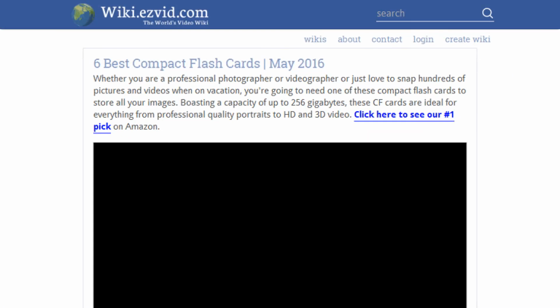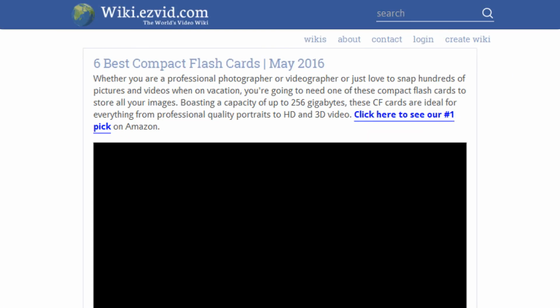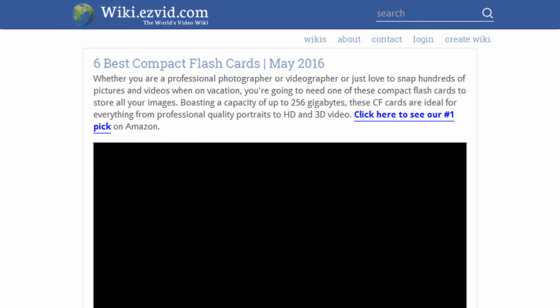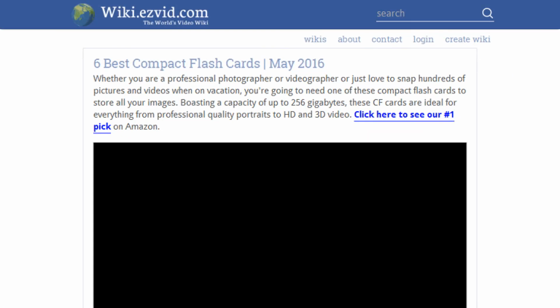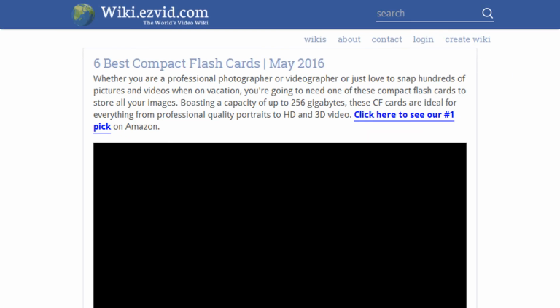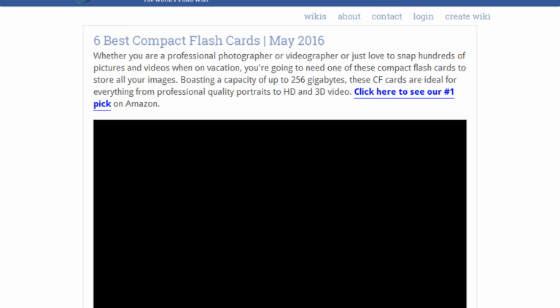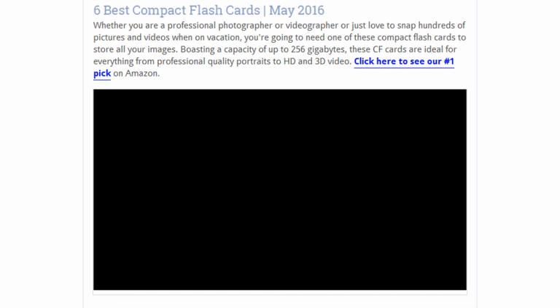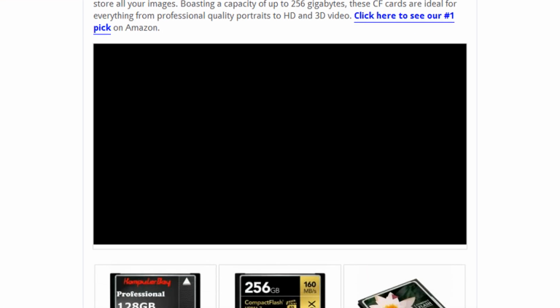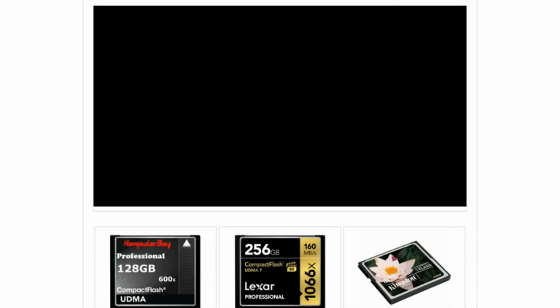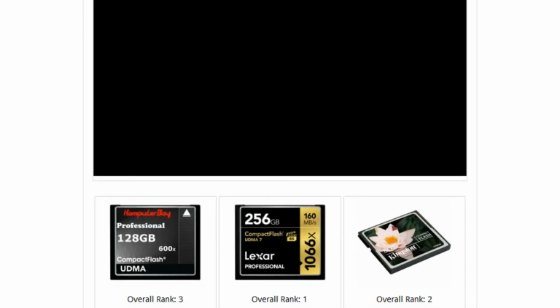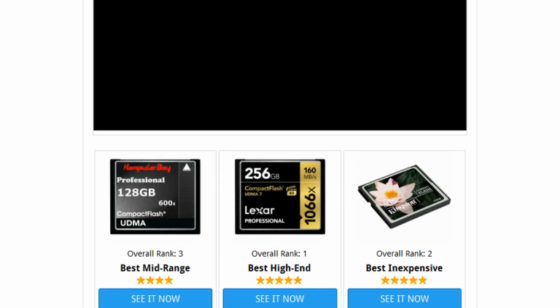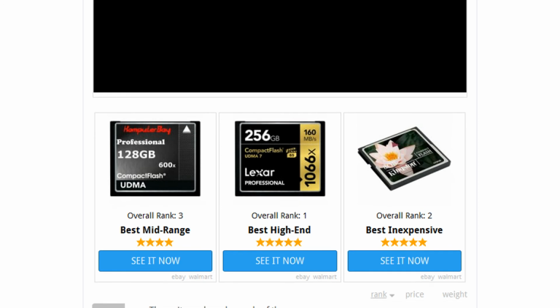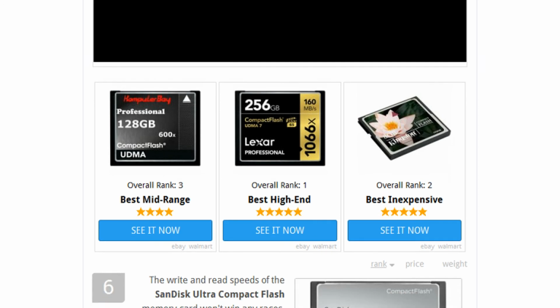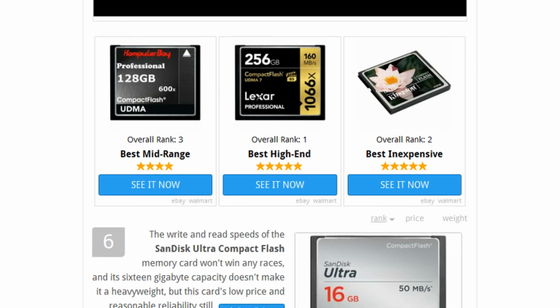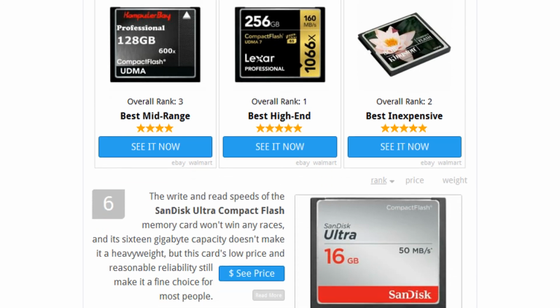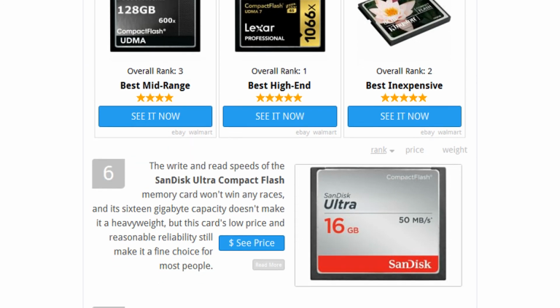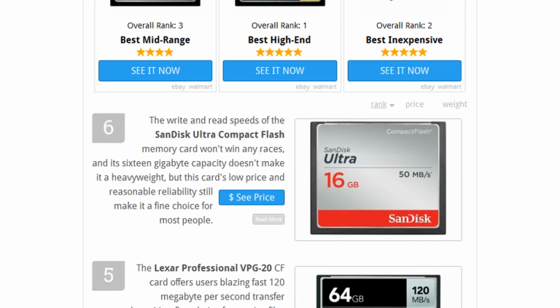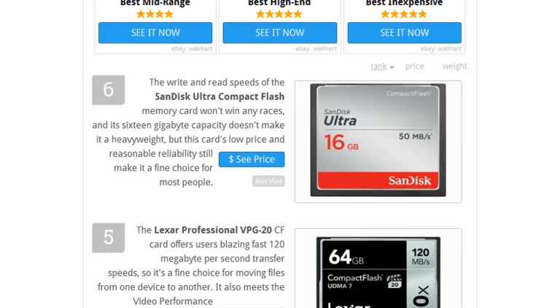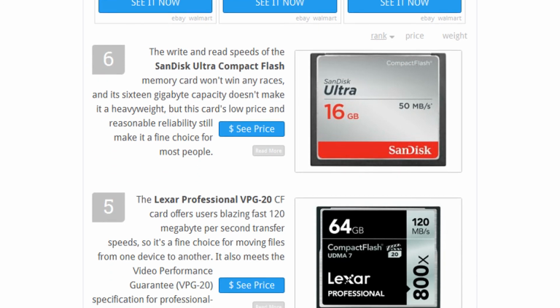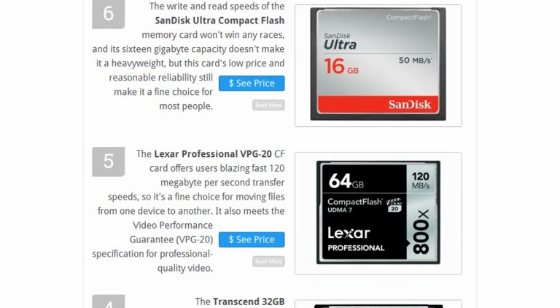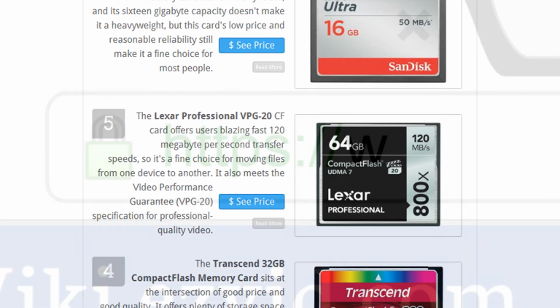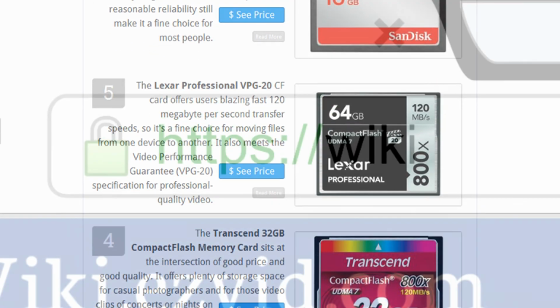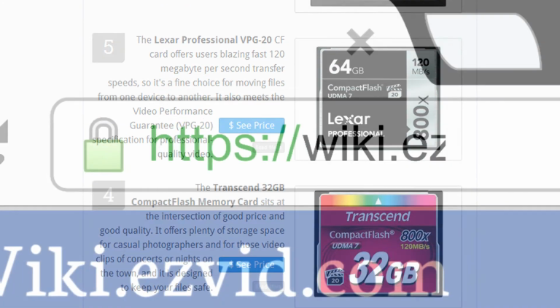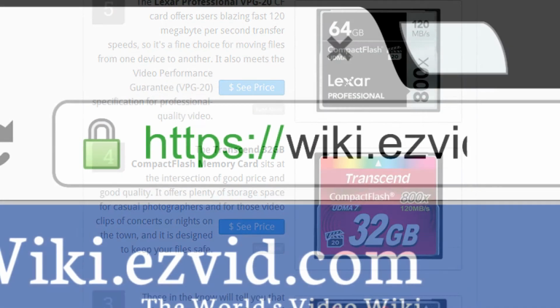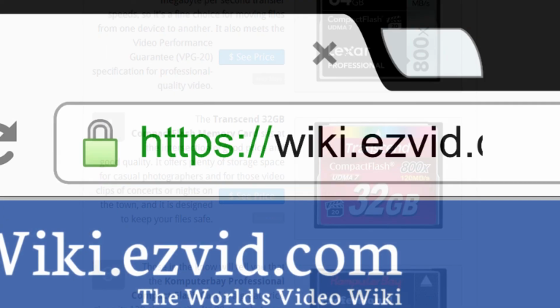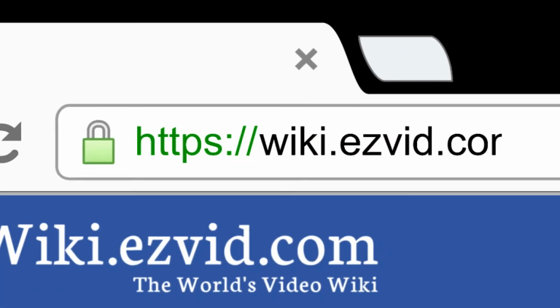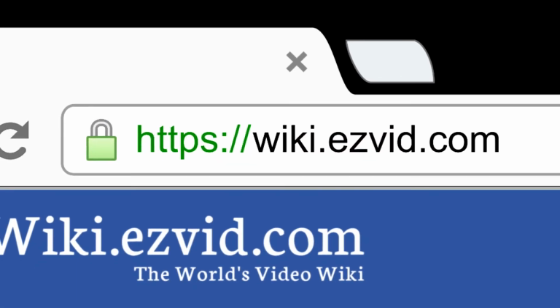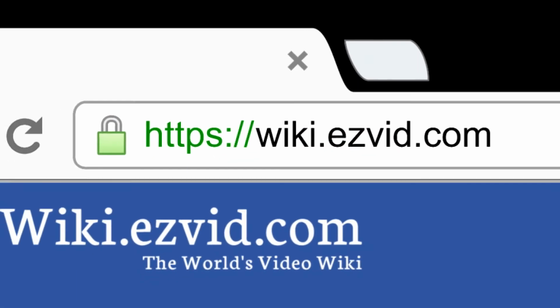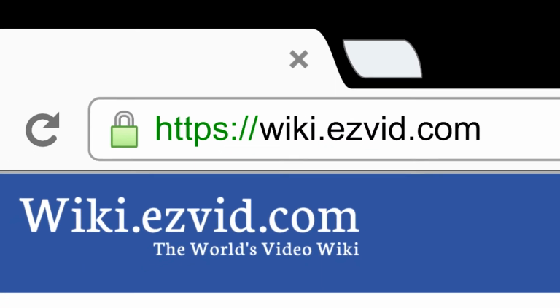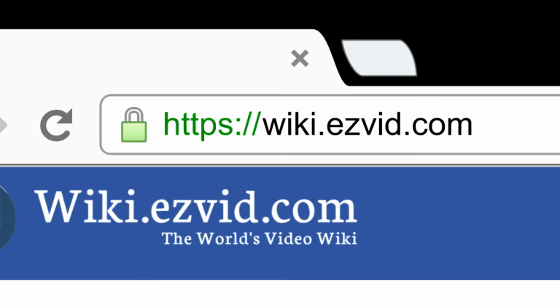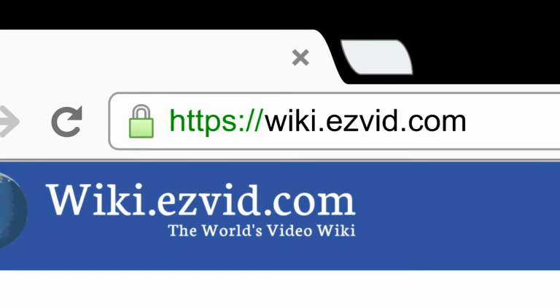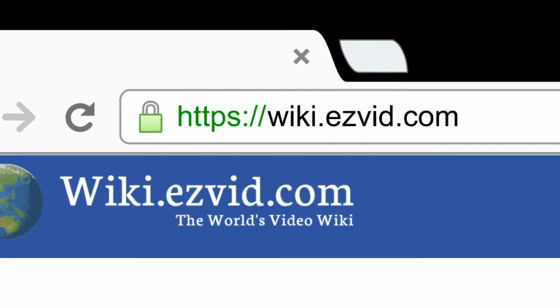To see all this stuff, go to wiki.easyvid.com and search for Compact Flash Cards, or click beneath this video.